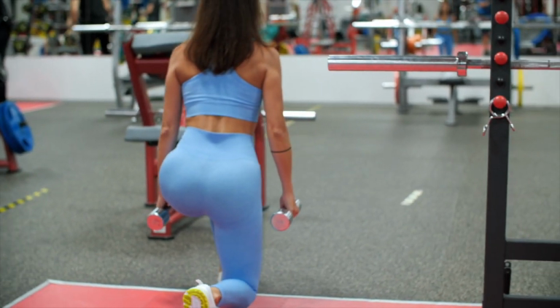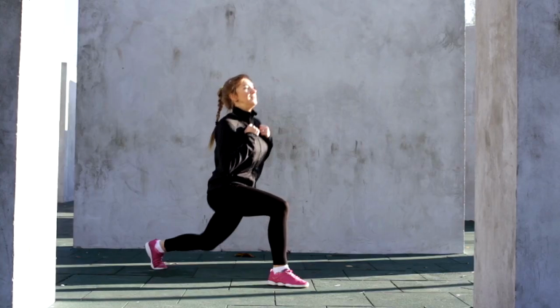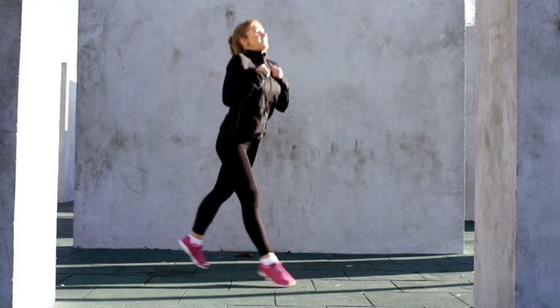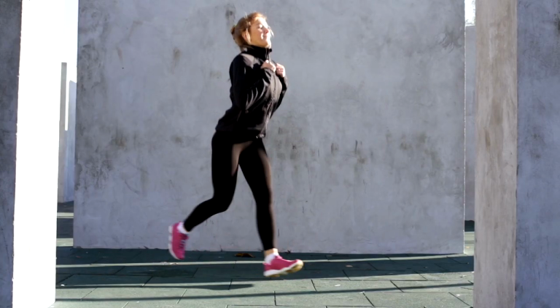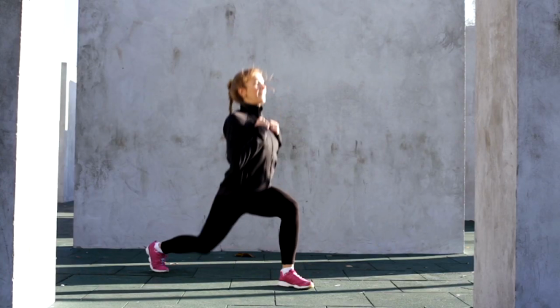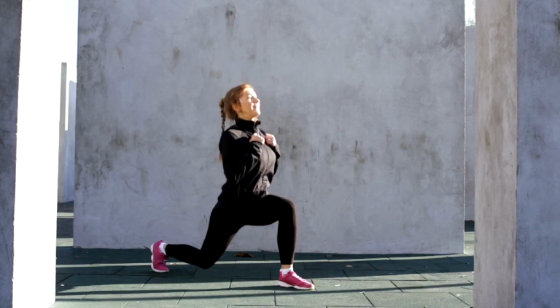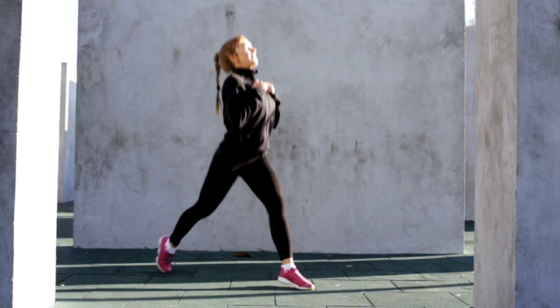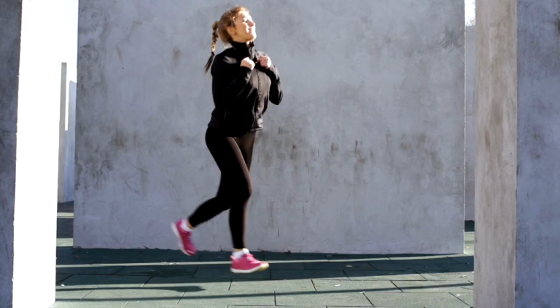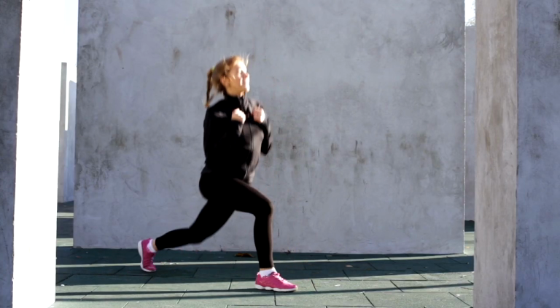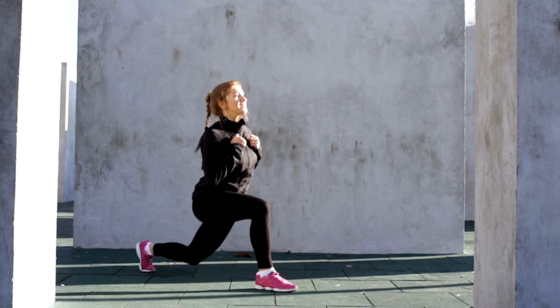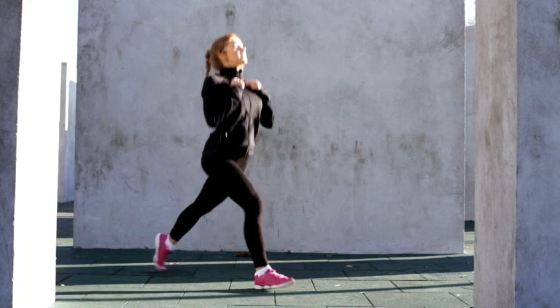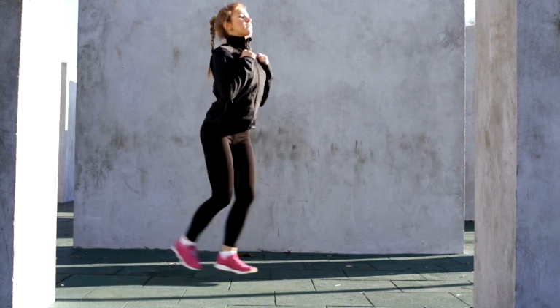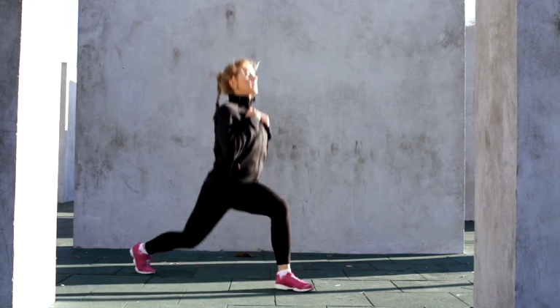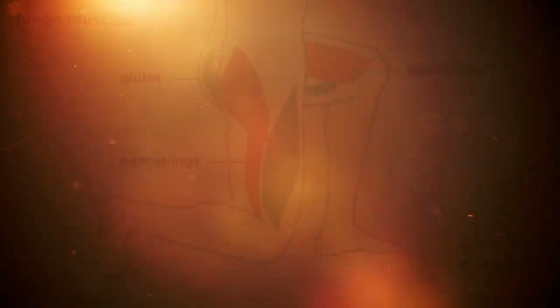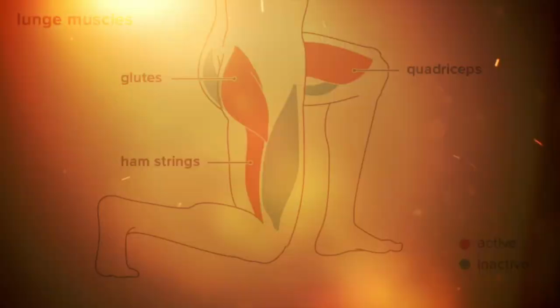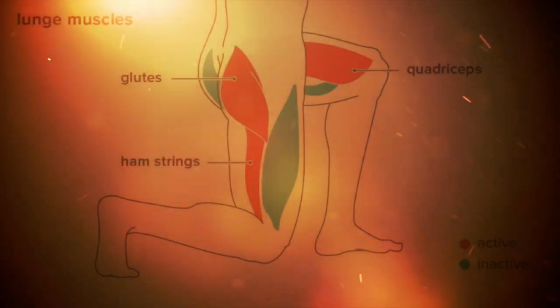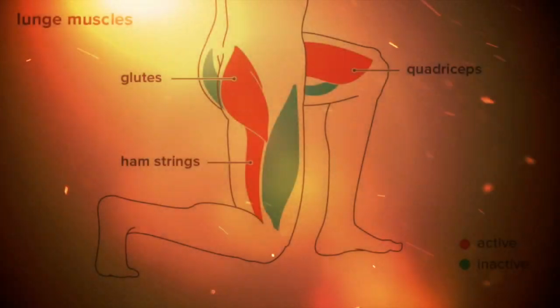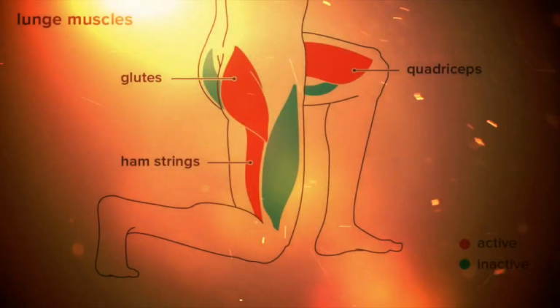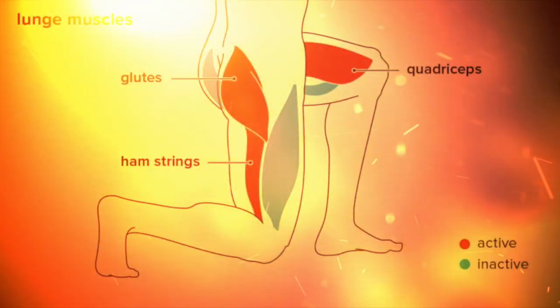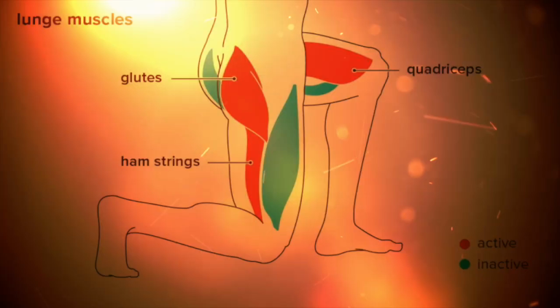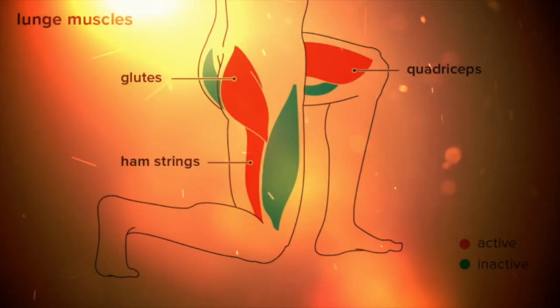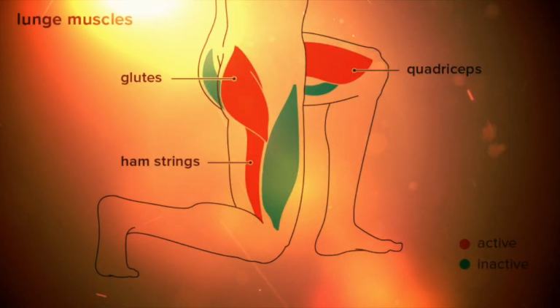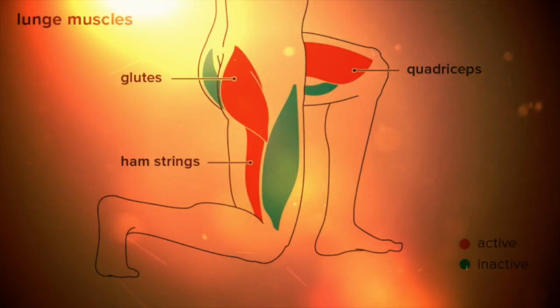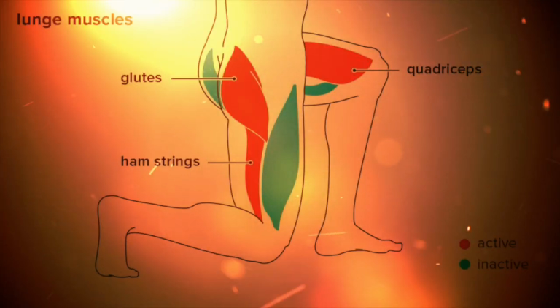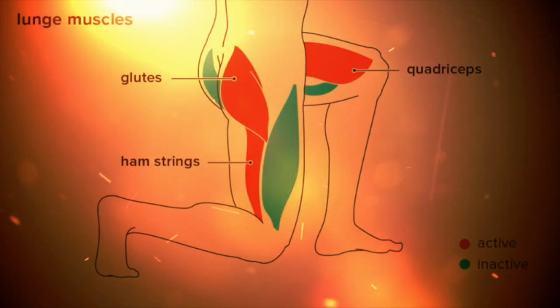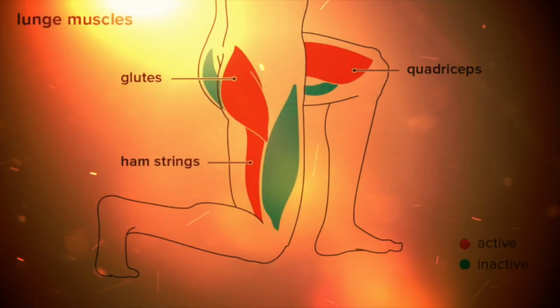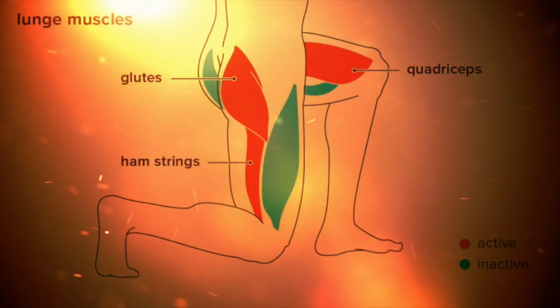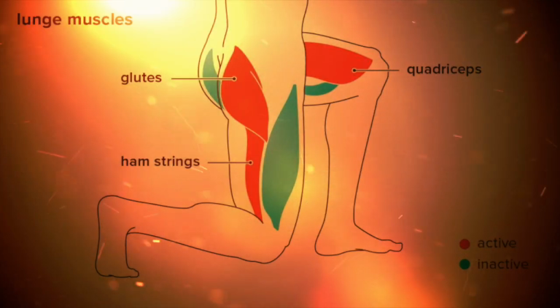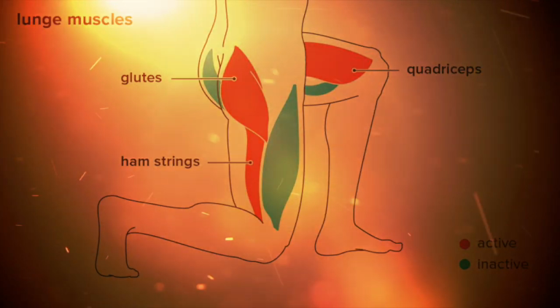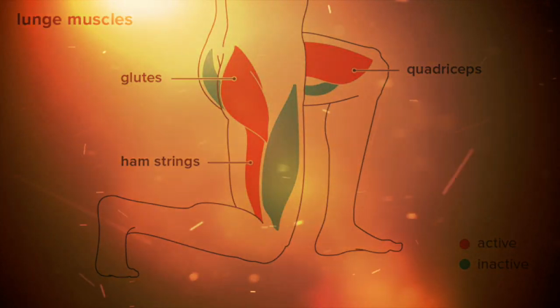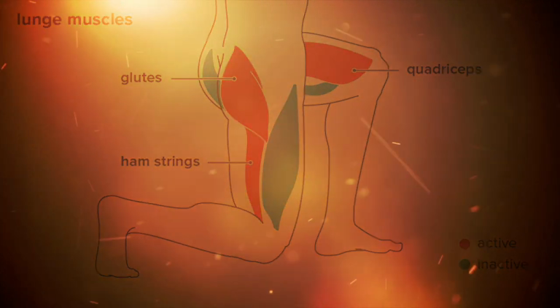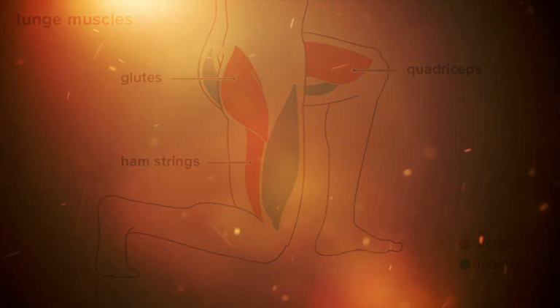Lastly, avoid dropping your knee to the floor on every rep, as it can harm your knee and take tension off your legs at the bottom of the movement.